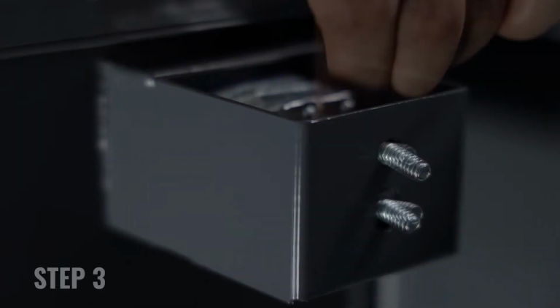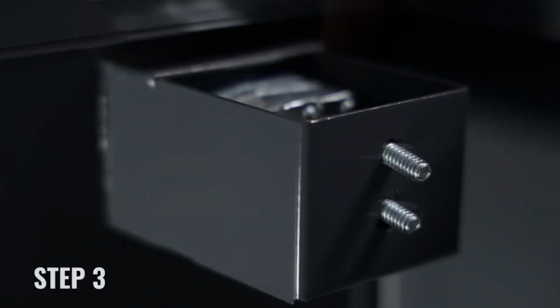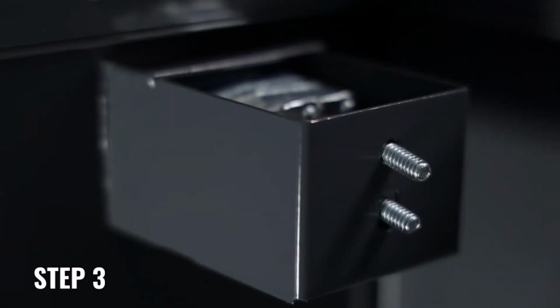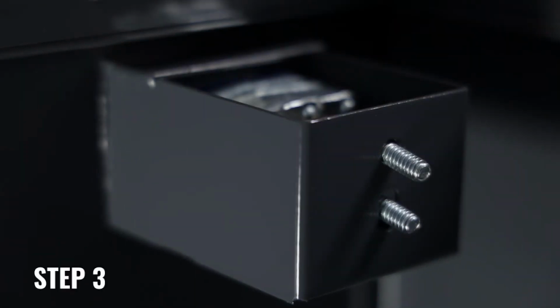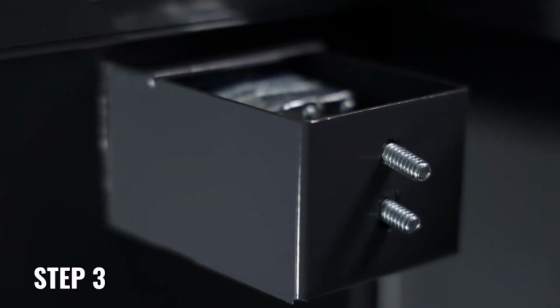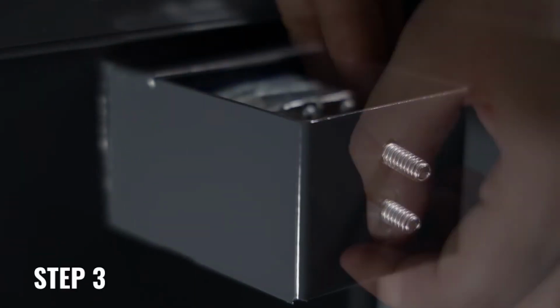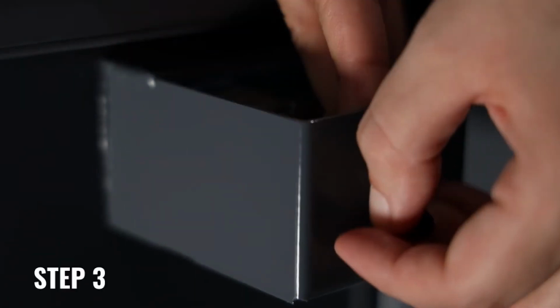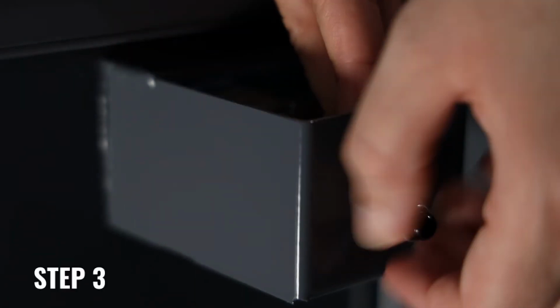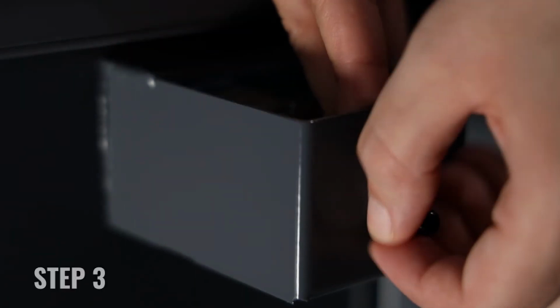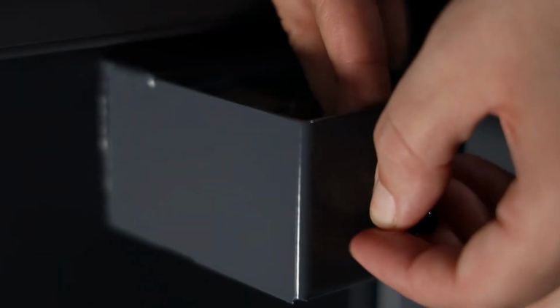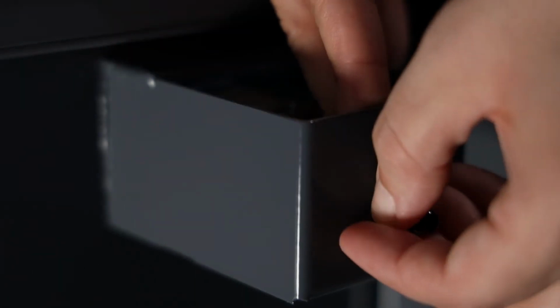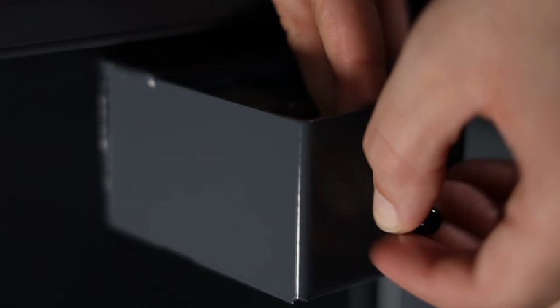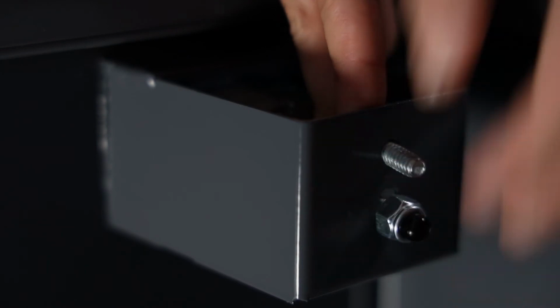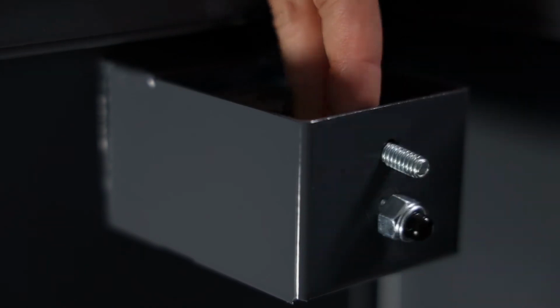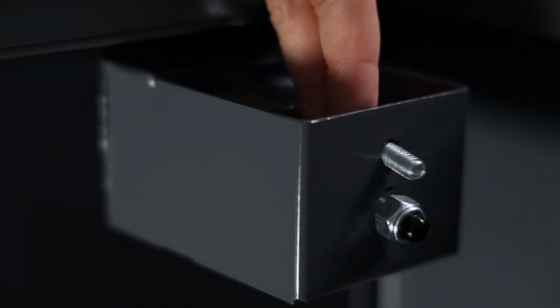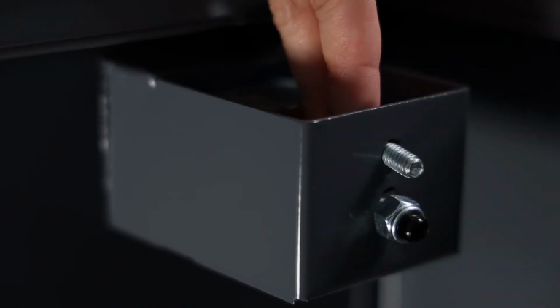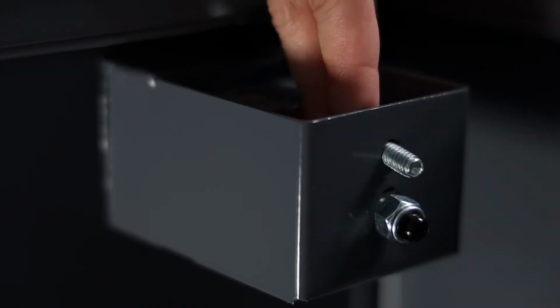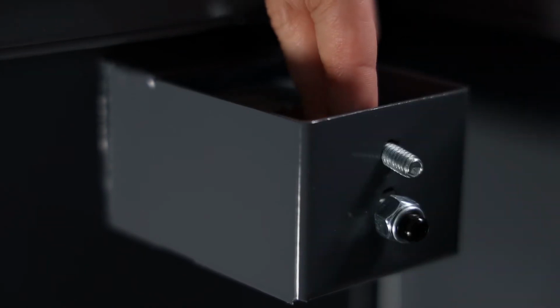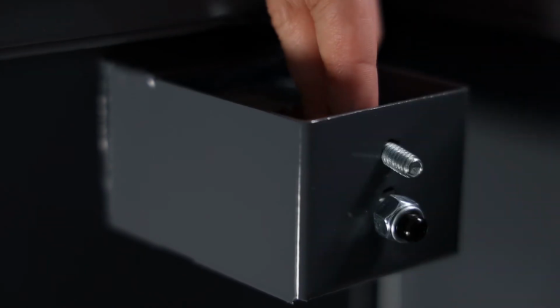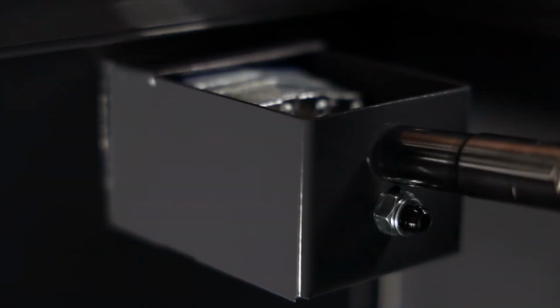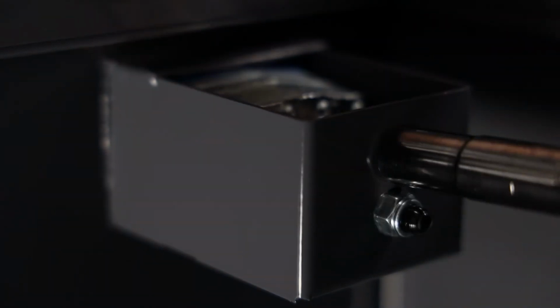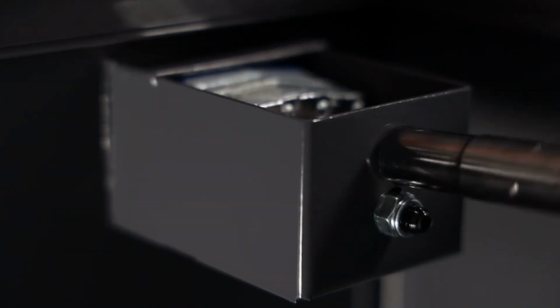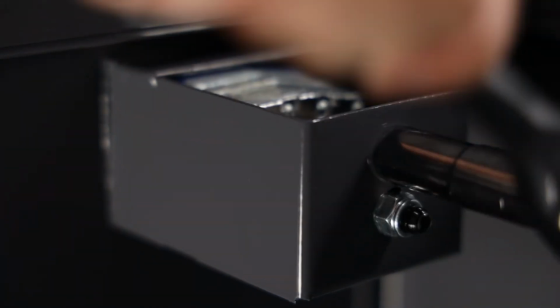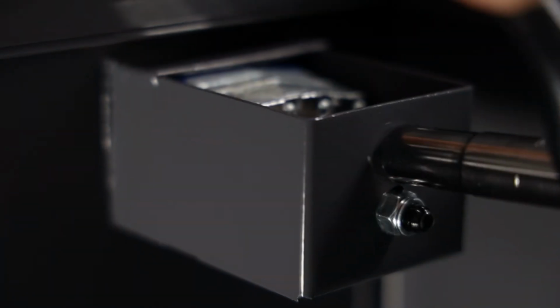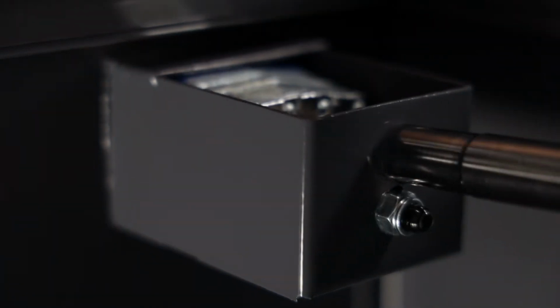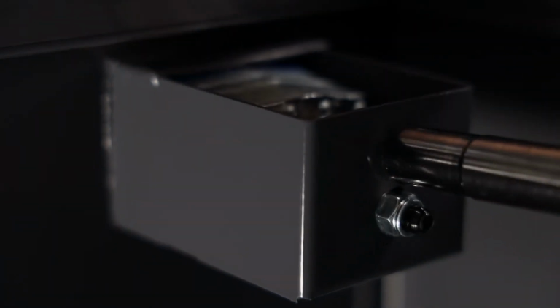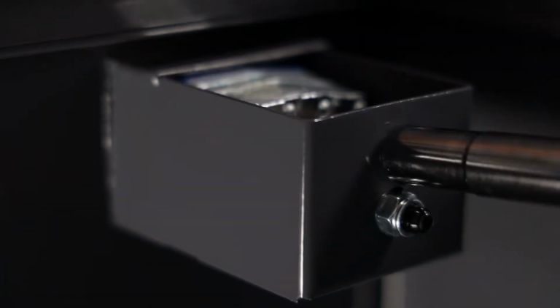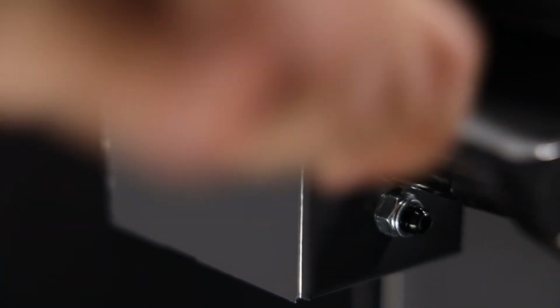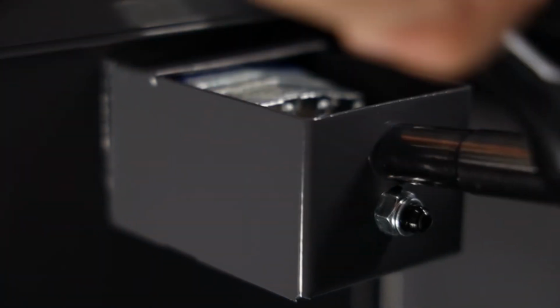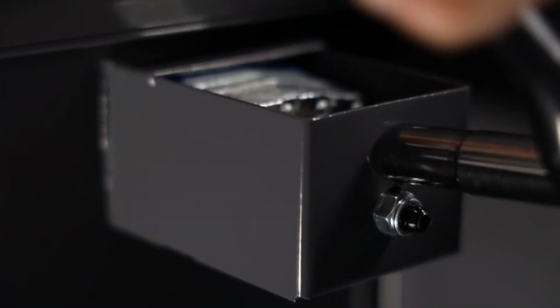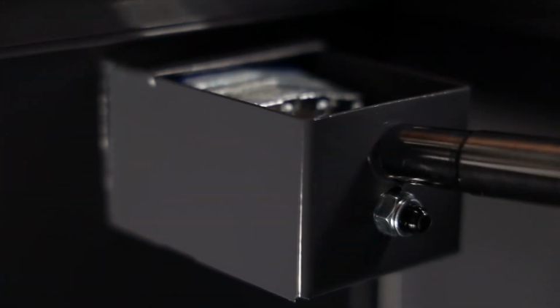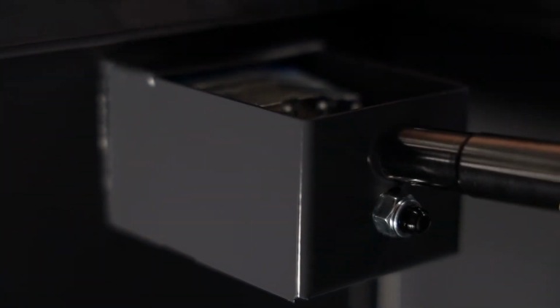Step 3: Secure the U-bolt with two lock nuts. Repeat the process for the other lock, if applicable.